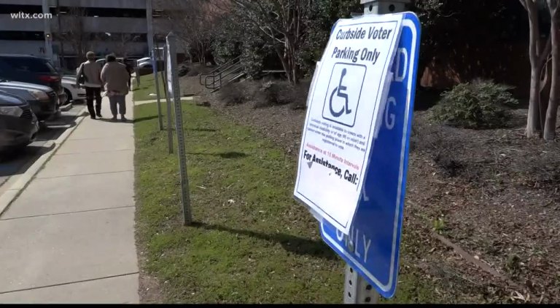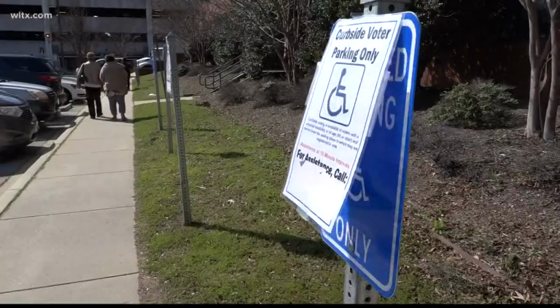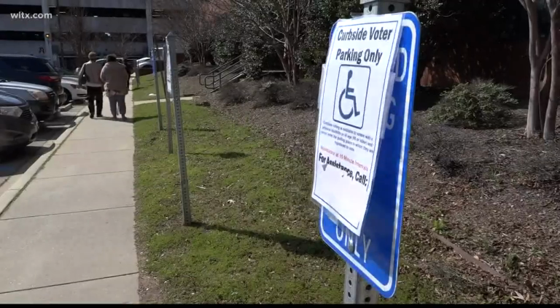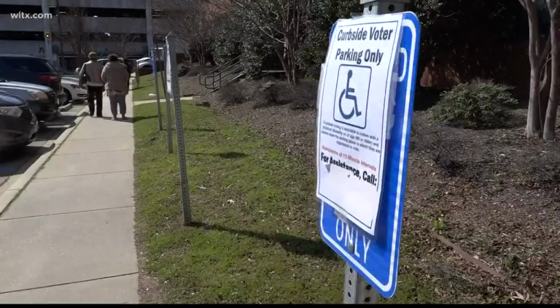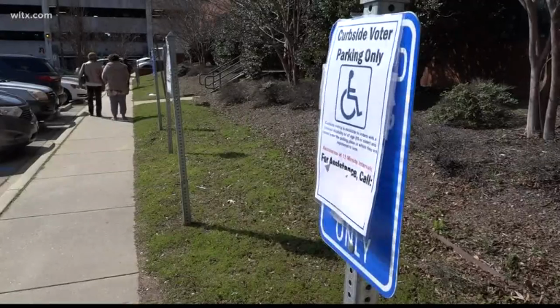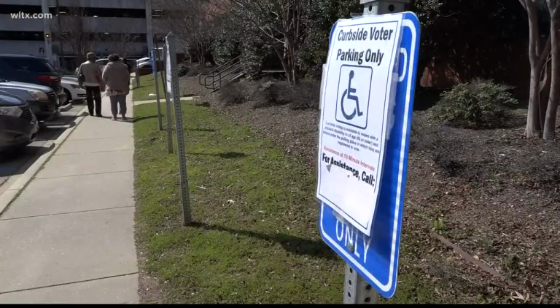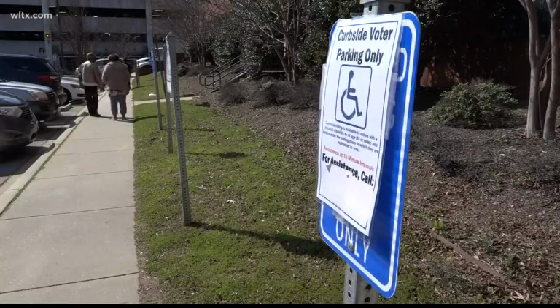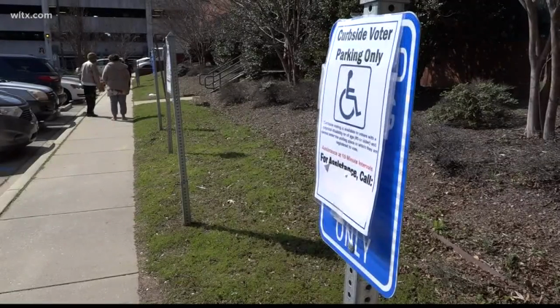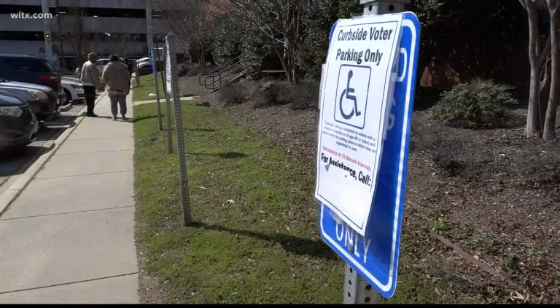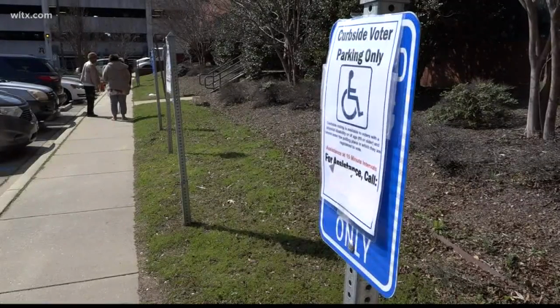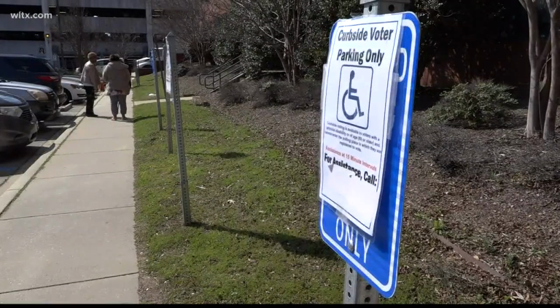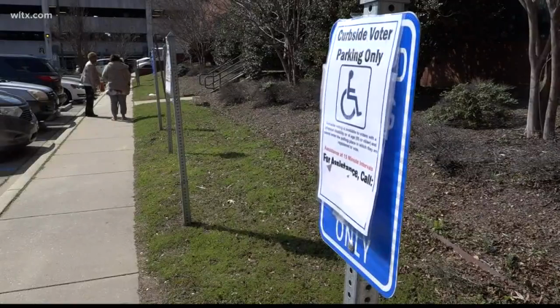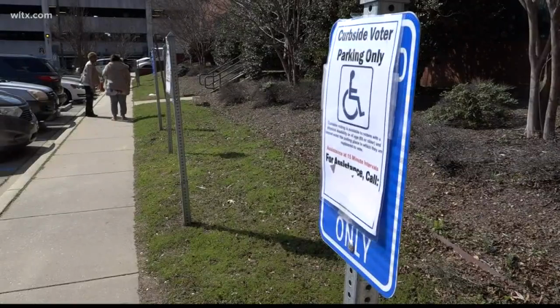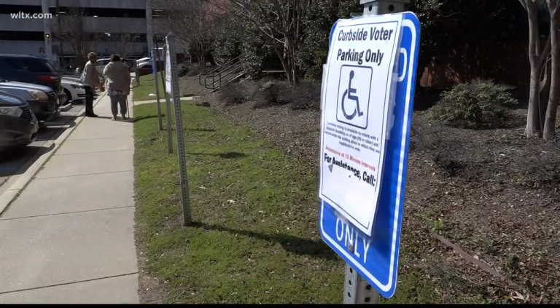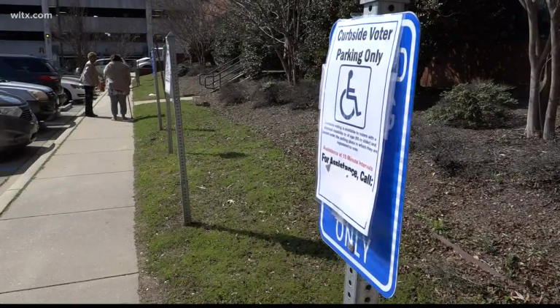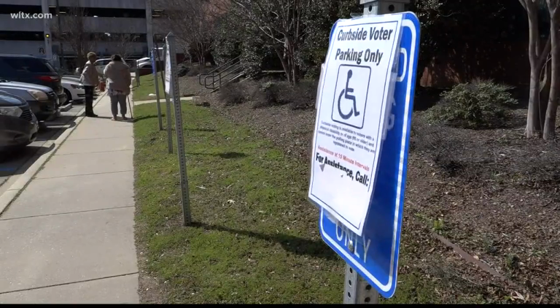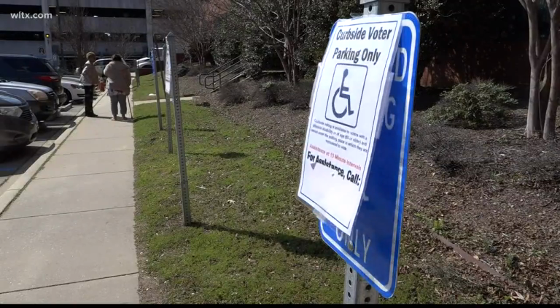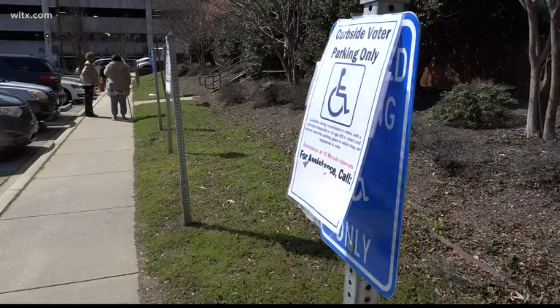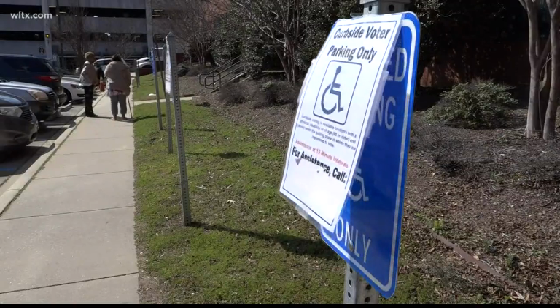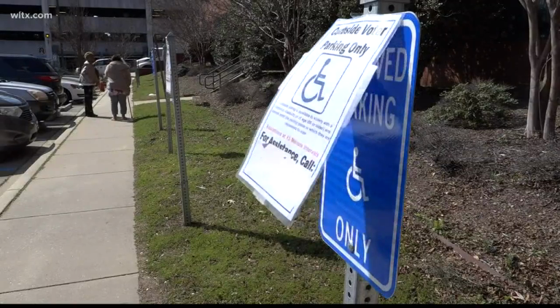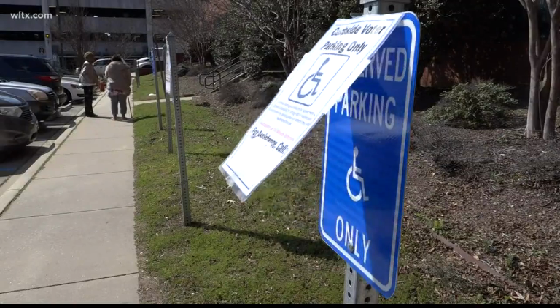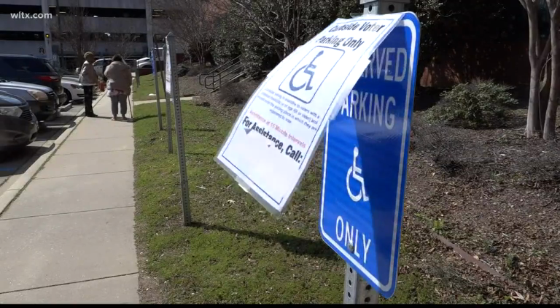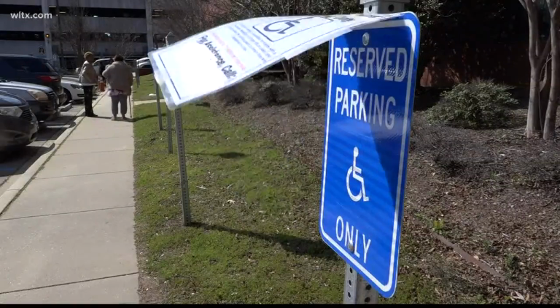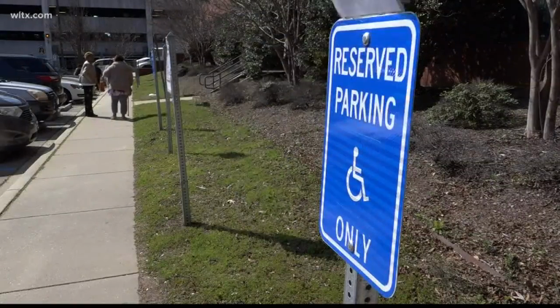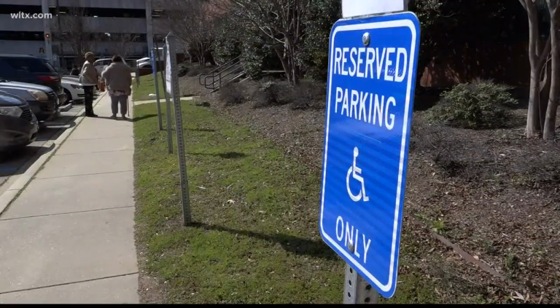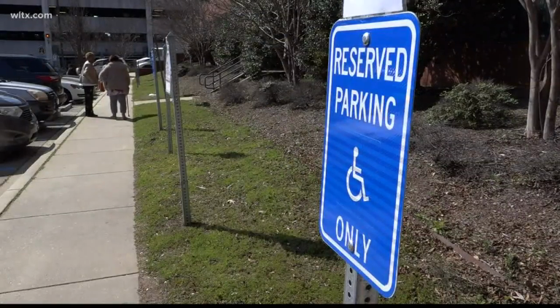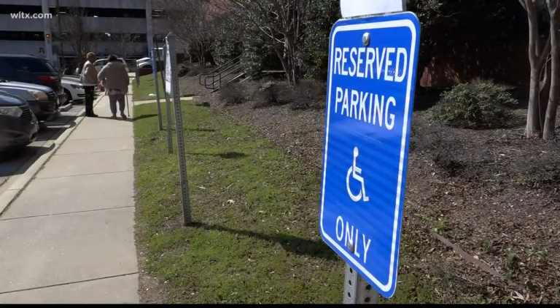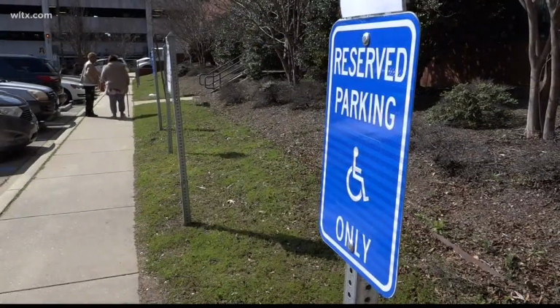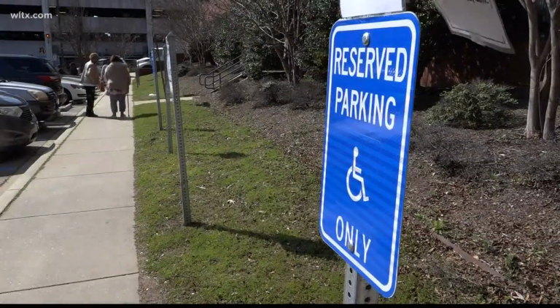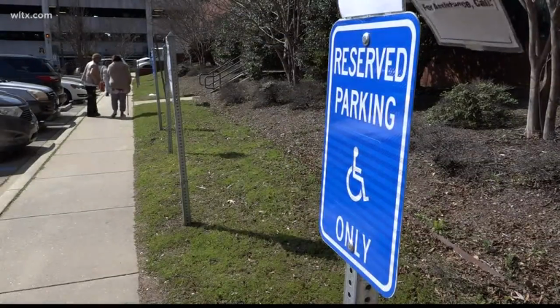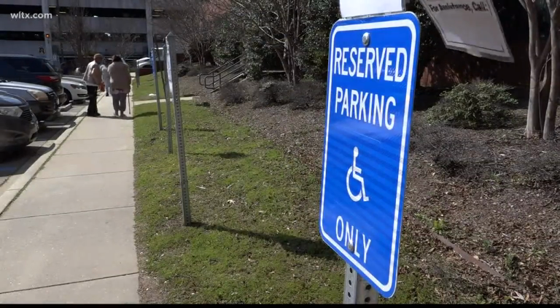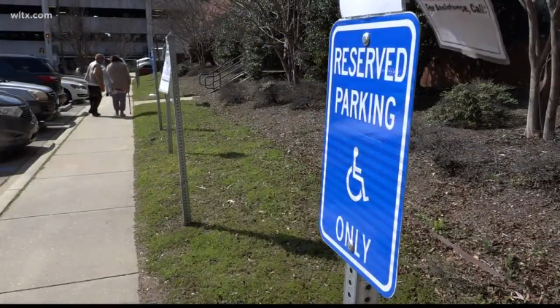Curbside voting does not require a disability placard. Reporting, Alisa Niavis, News 19, WLTX.